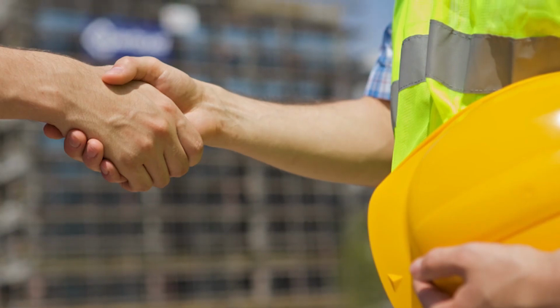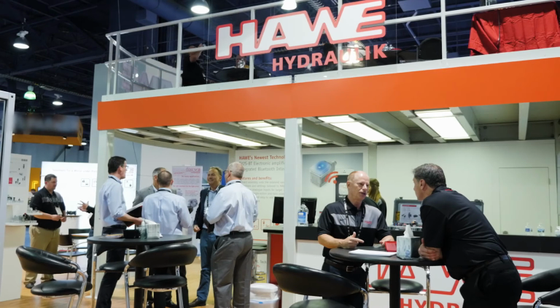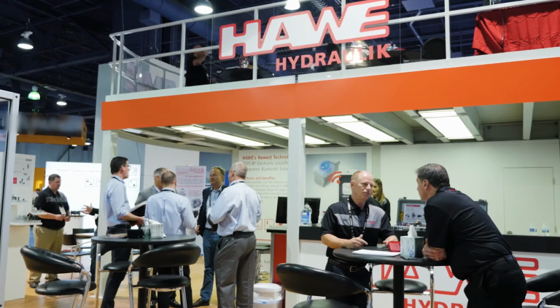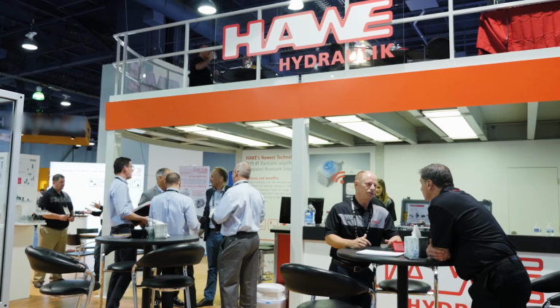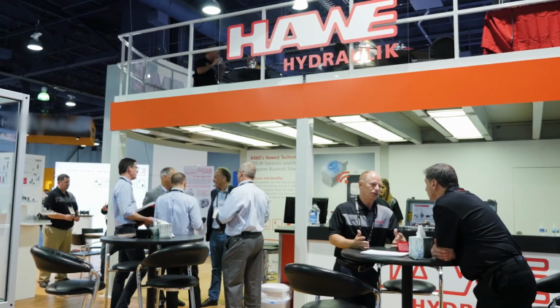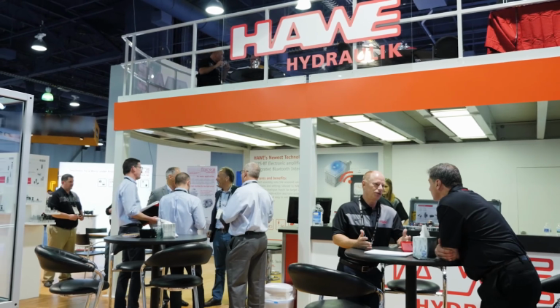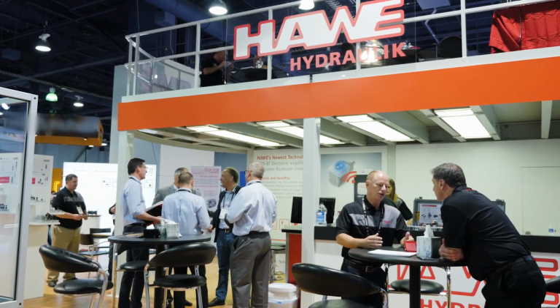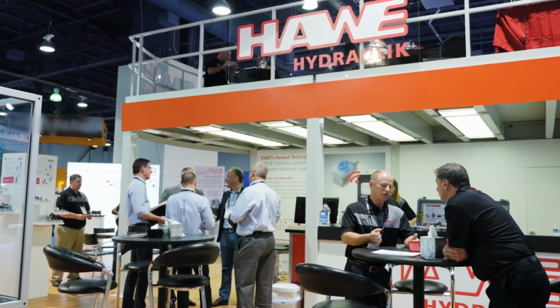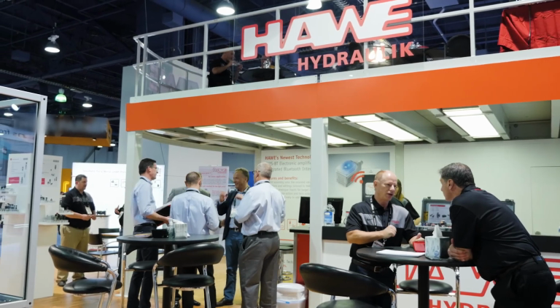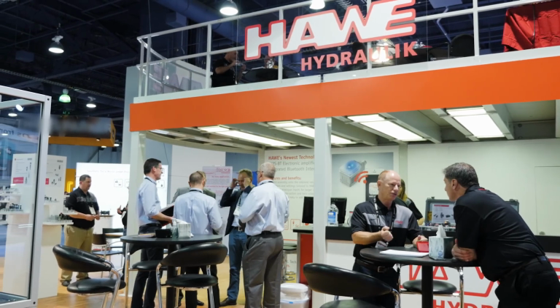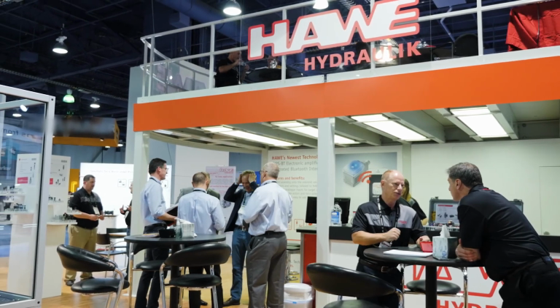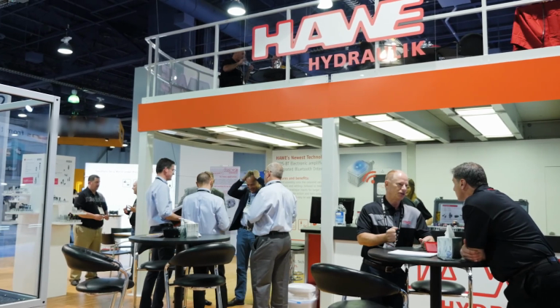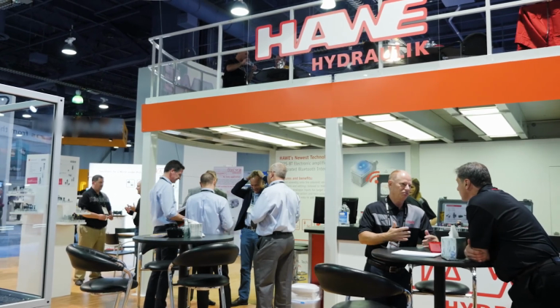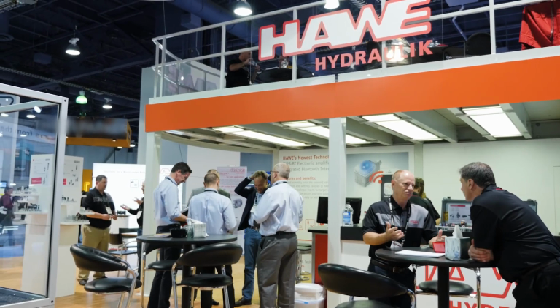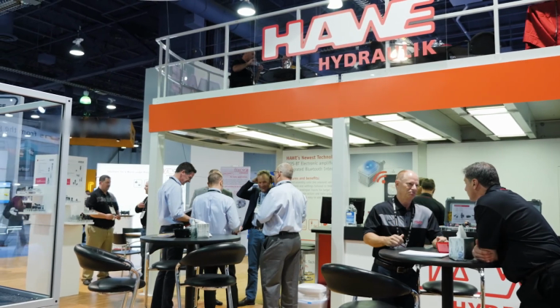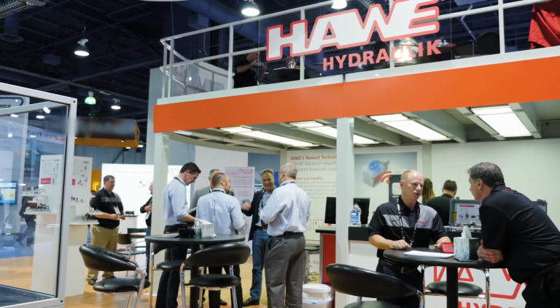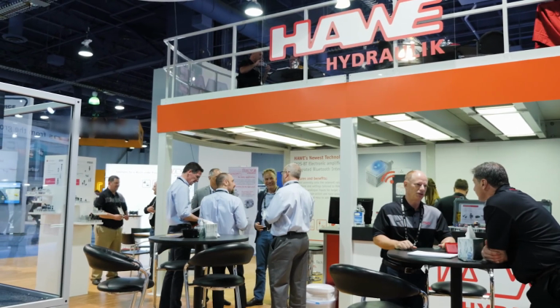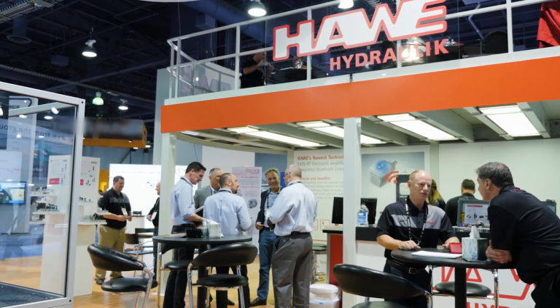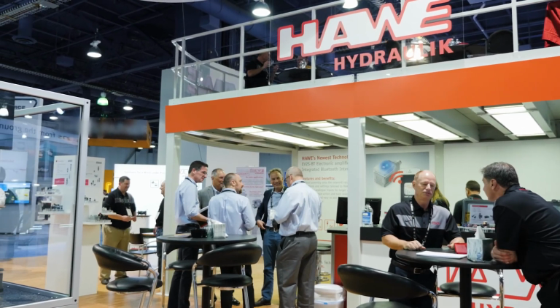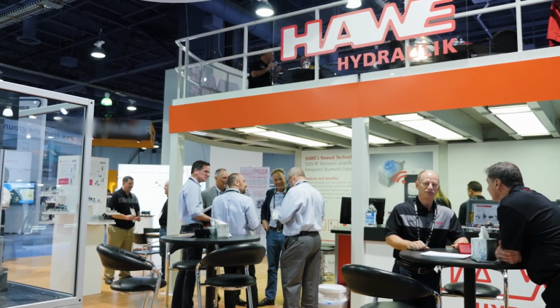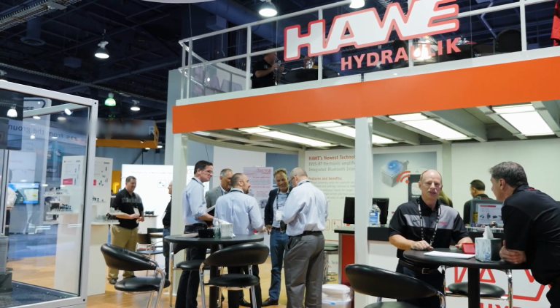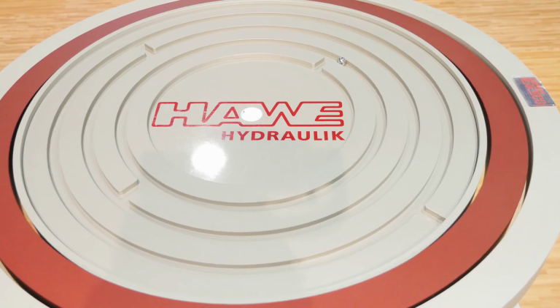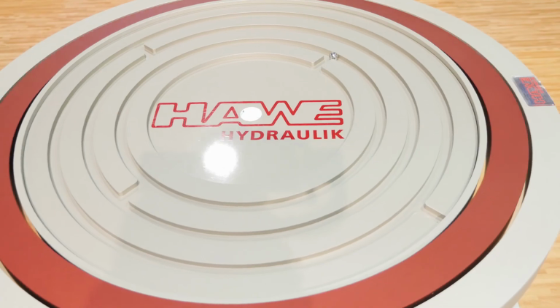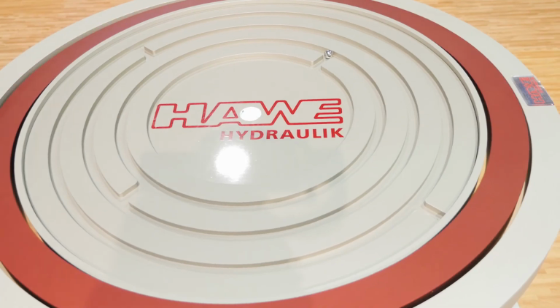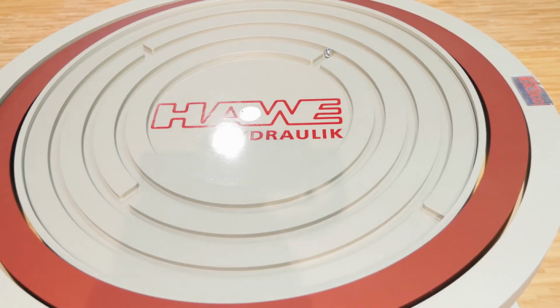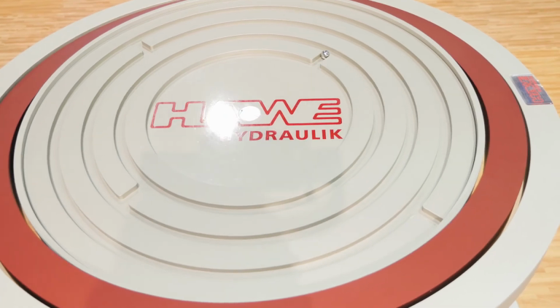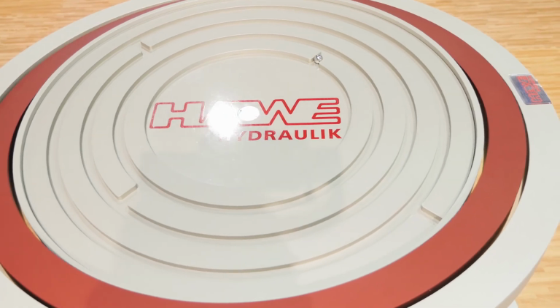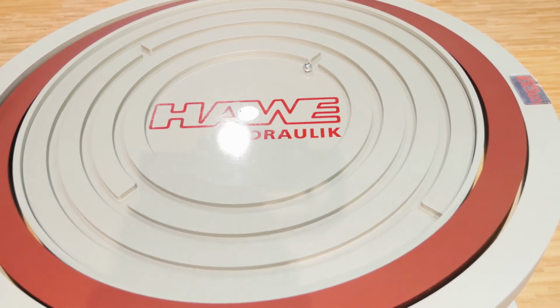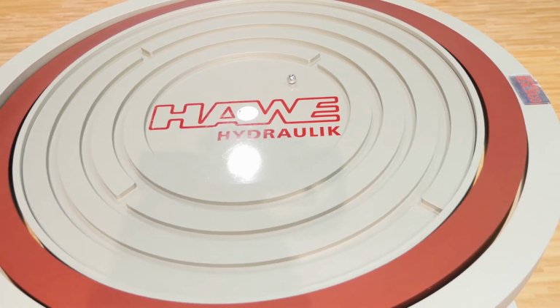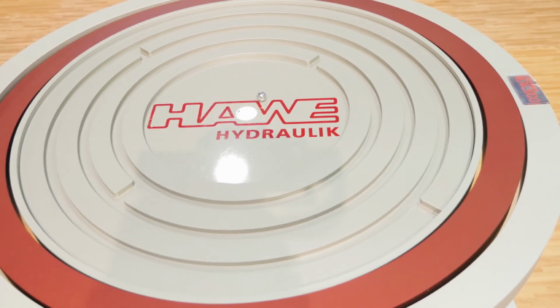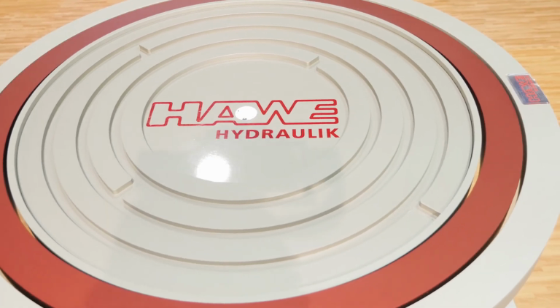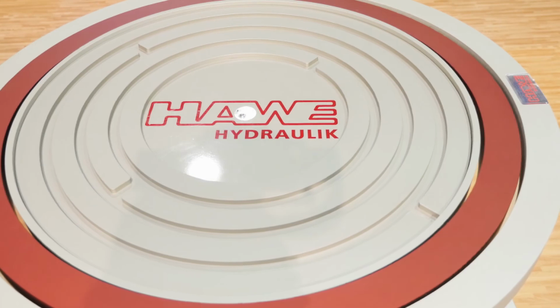Come see us and let us be your partner. You won't find another hydraulic company that will work harder for you.